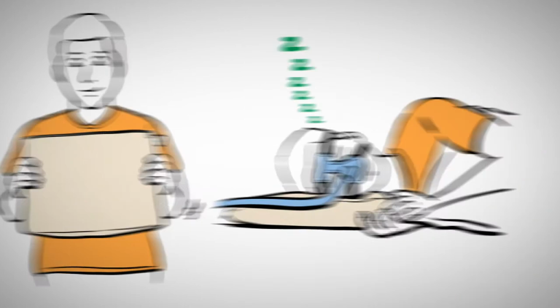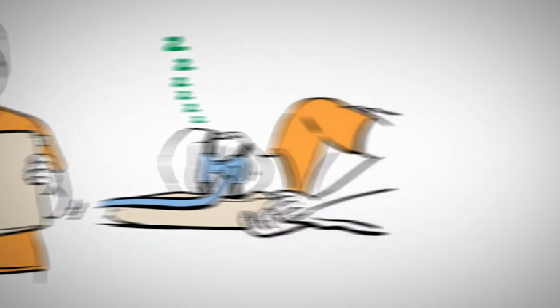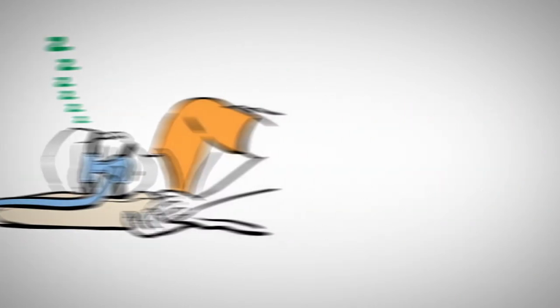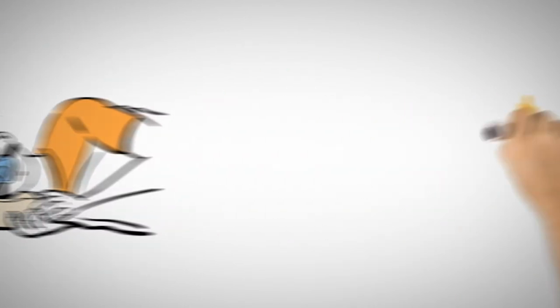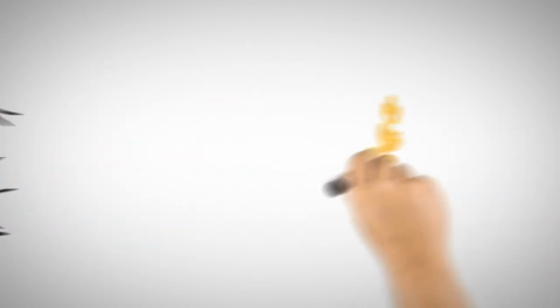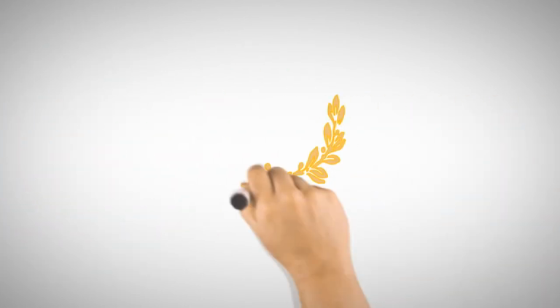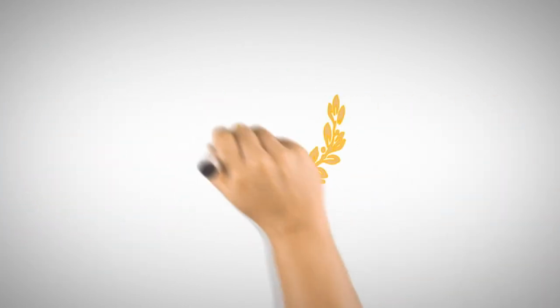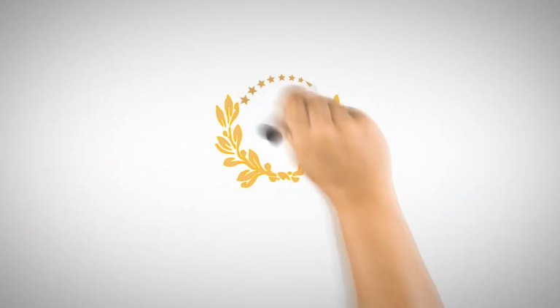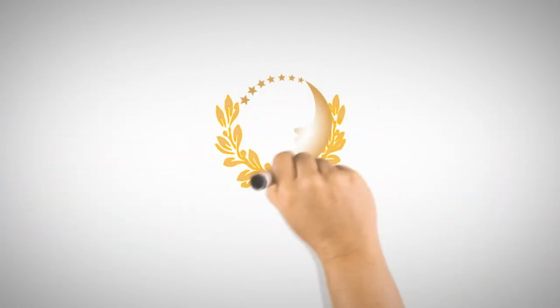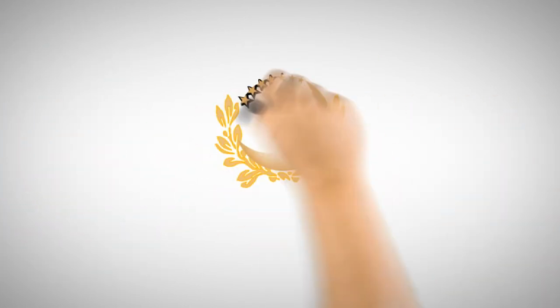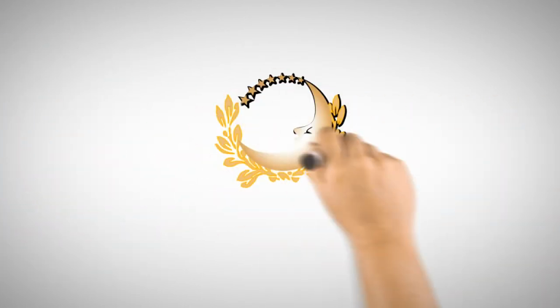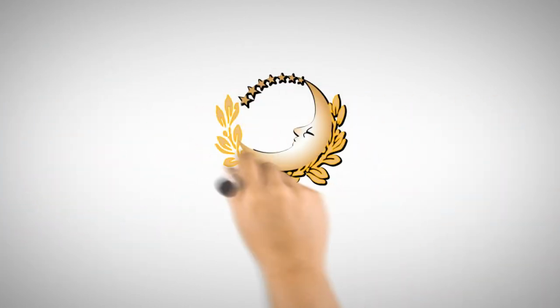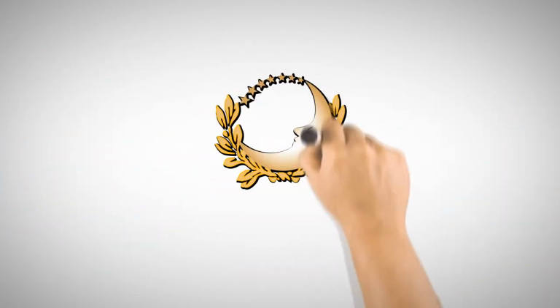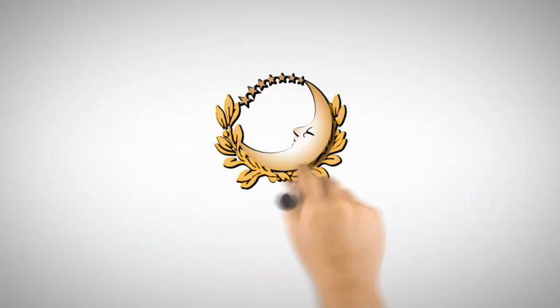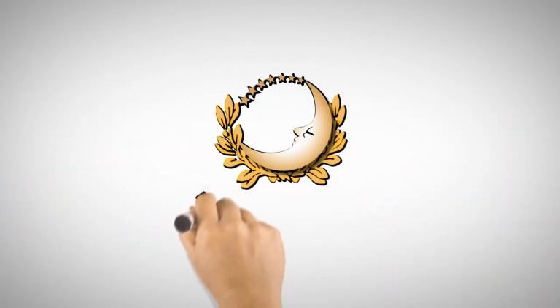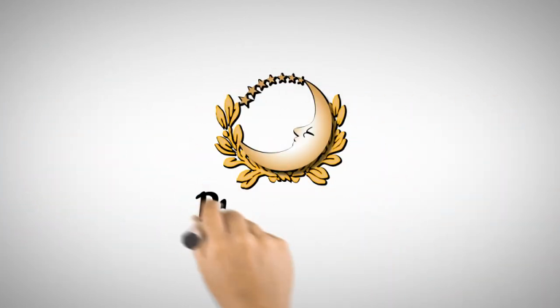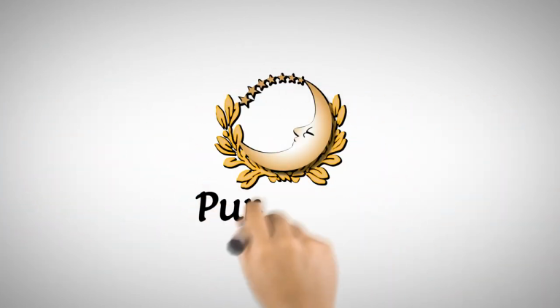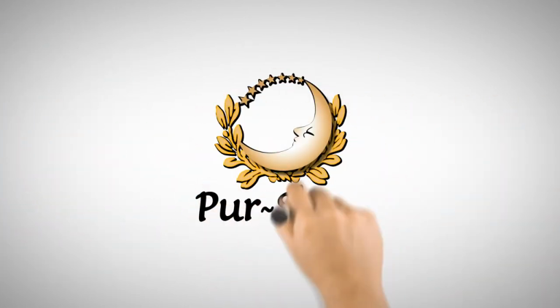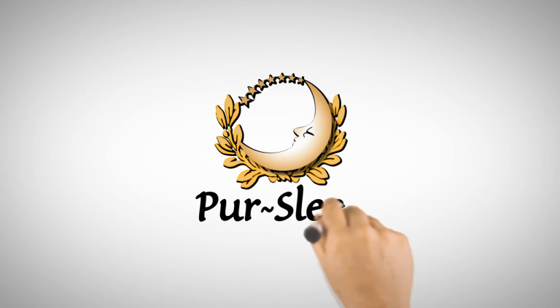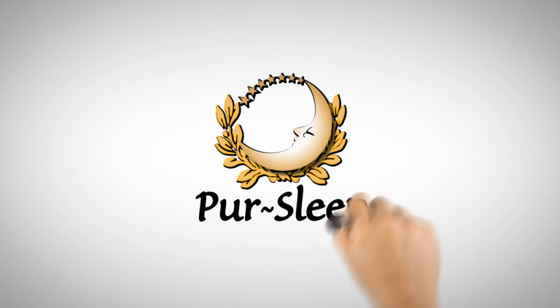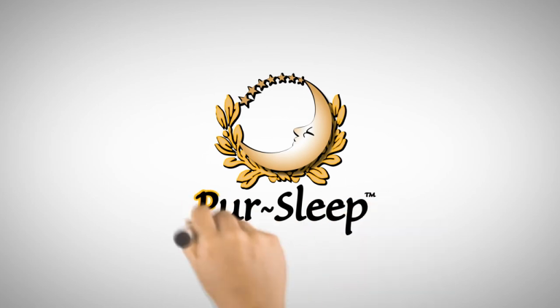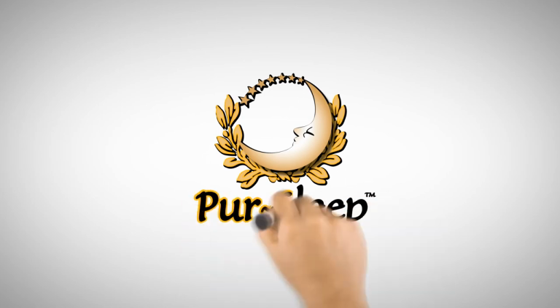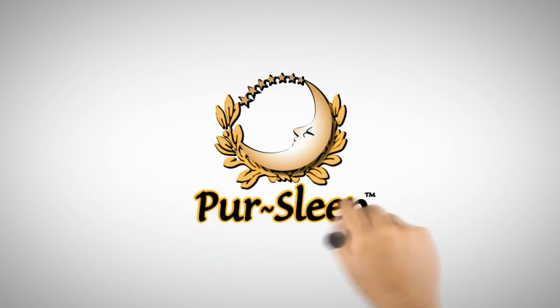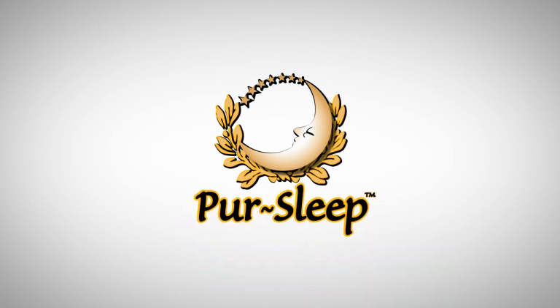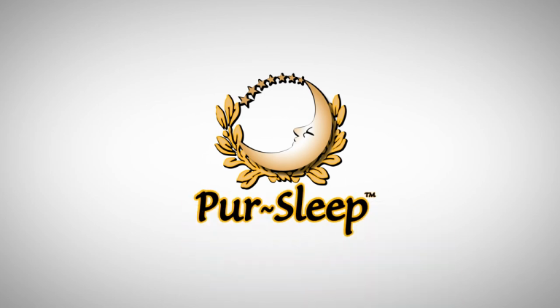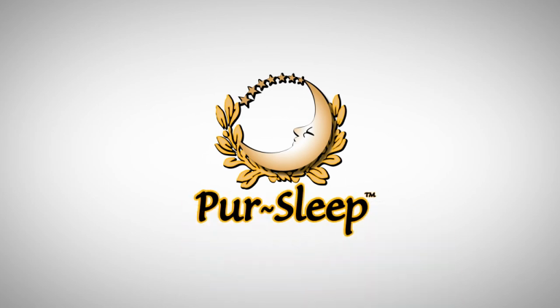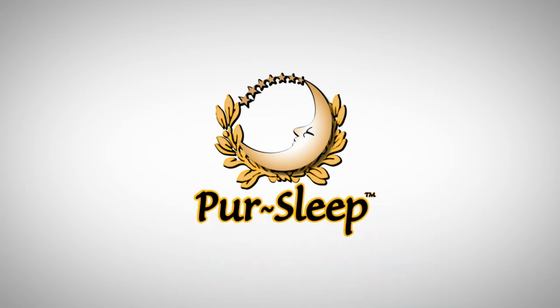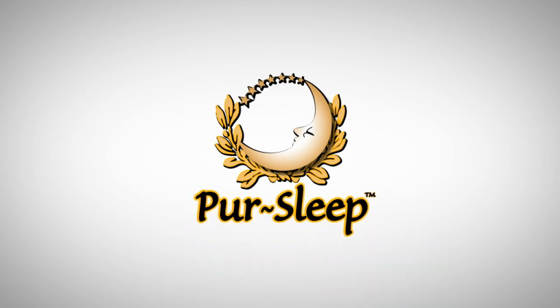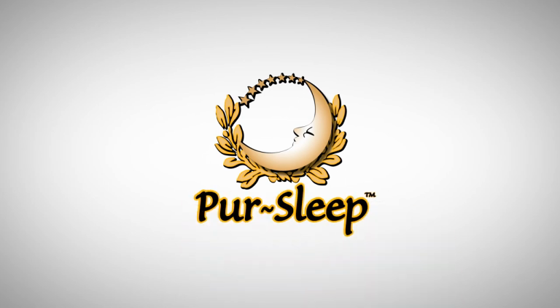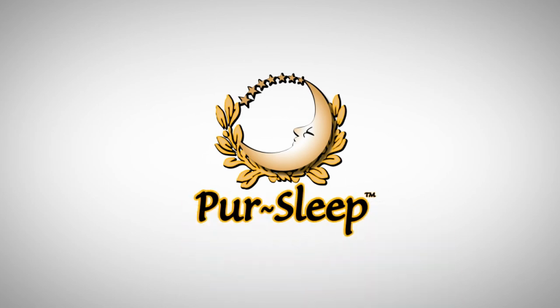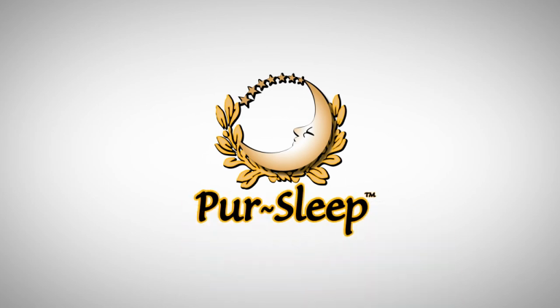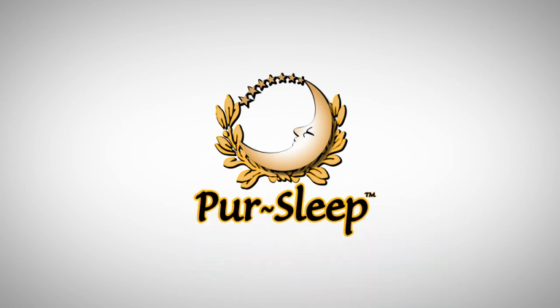Enjoy the benefits of effective CPAP therapy with the CPAP Fit Pillow from PureSleep.